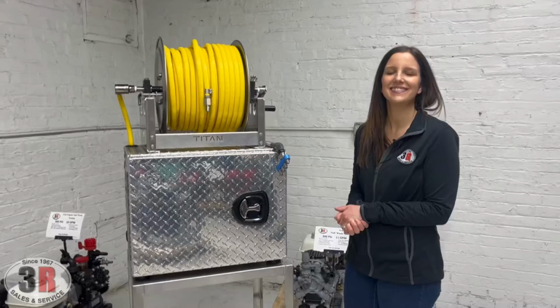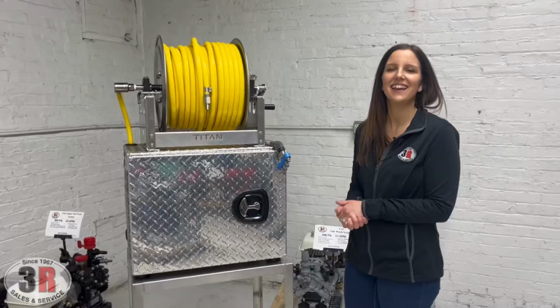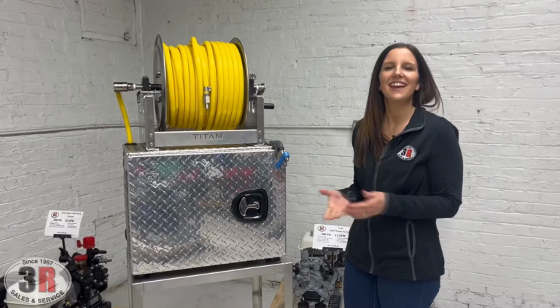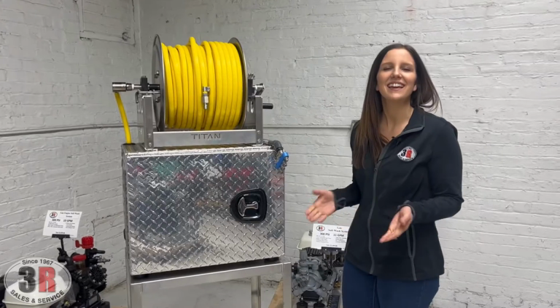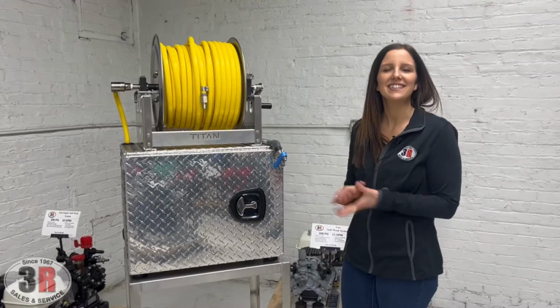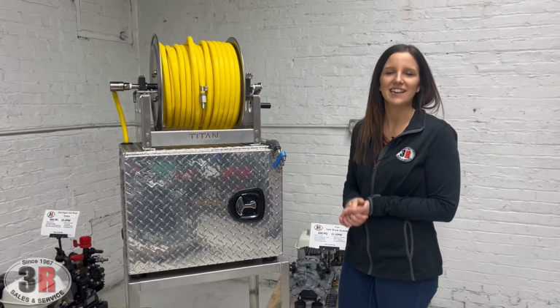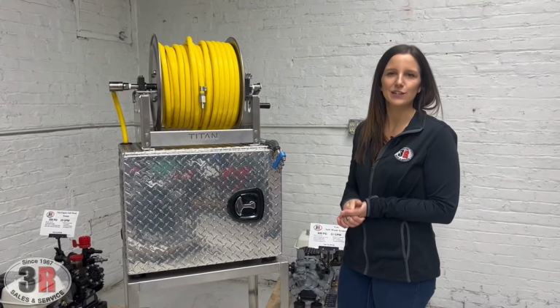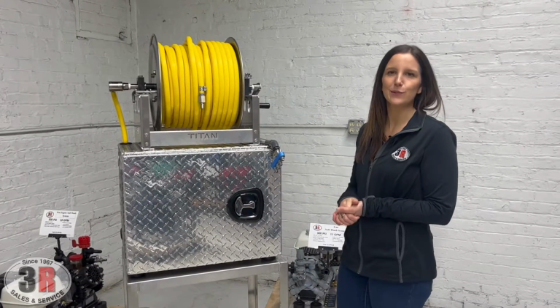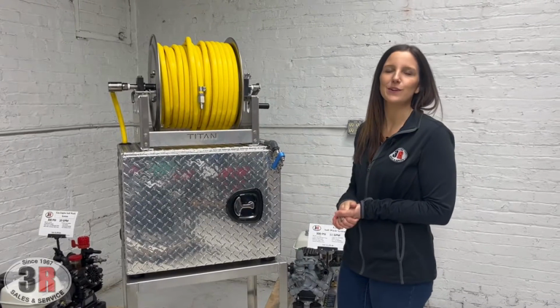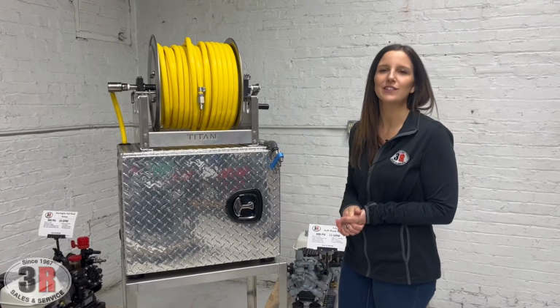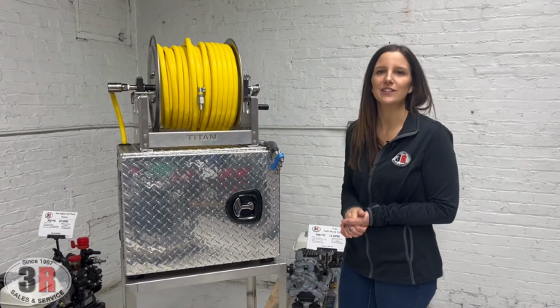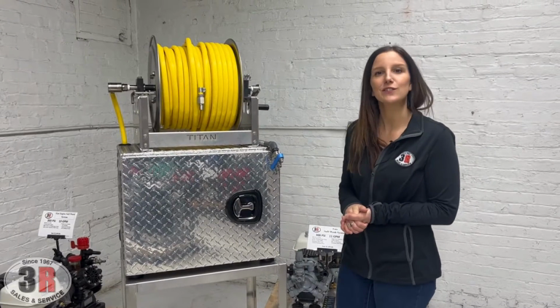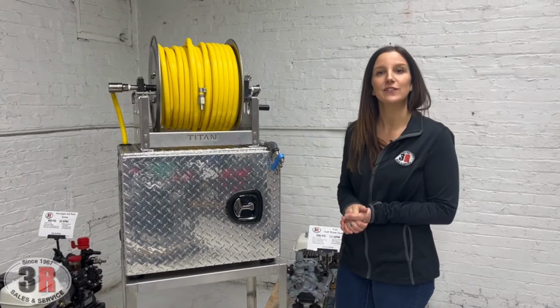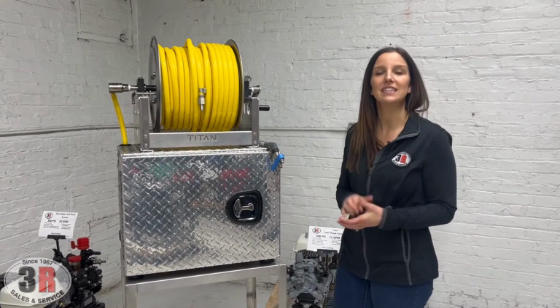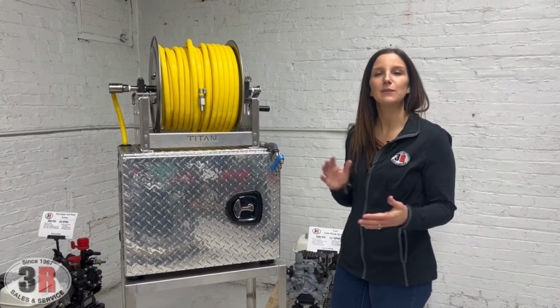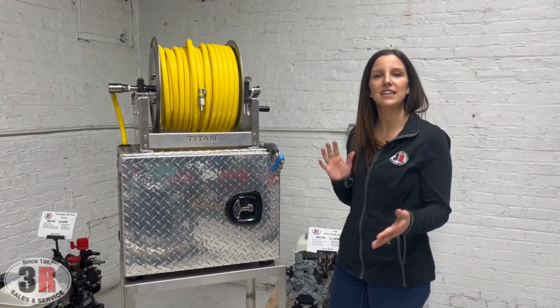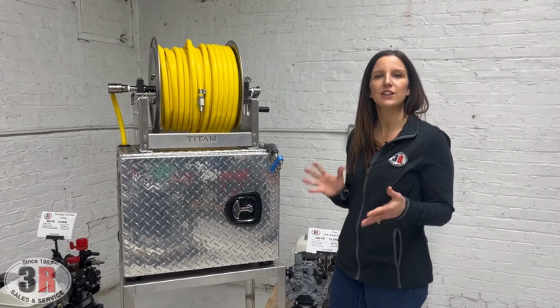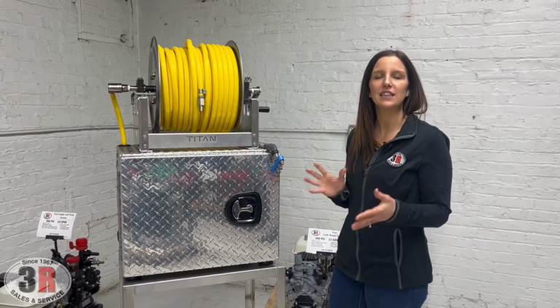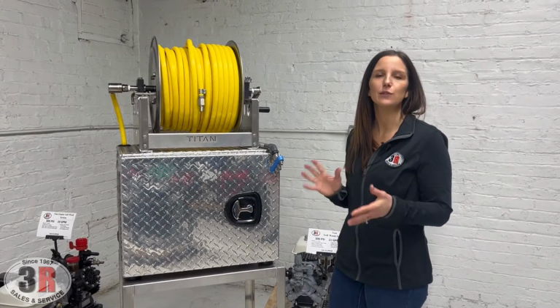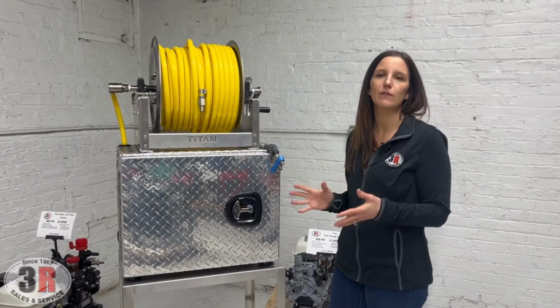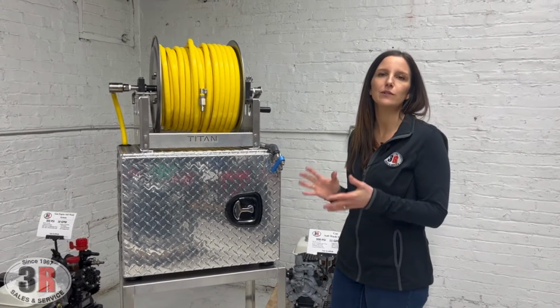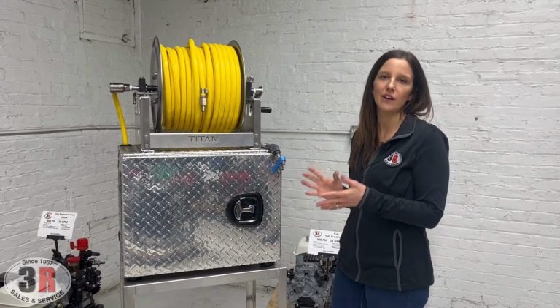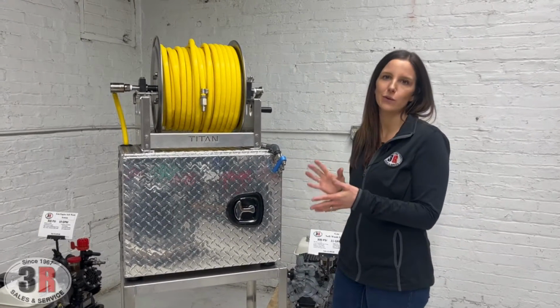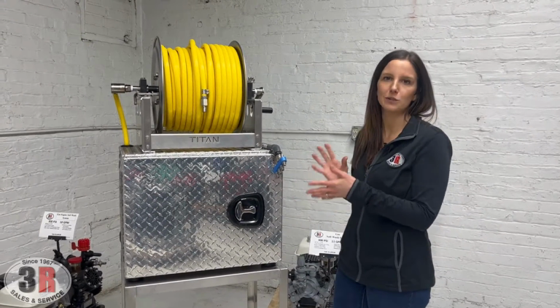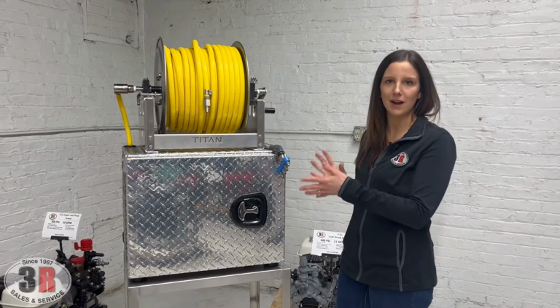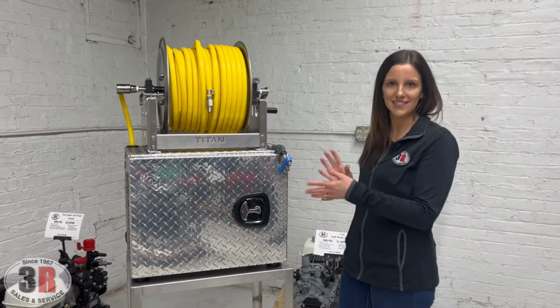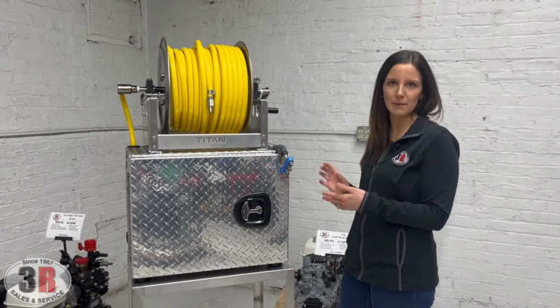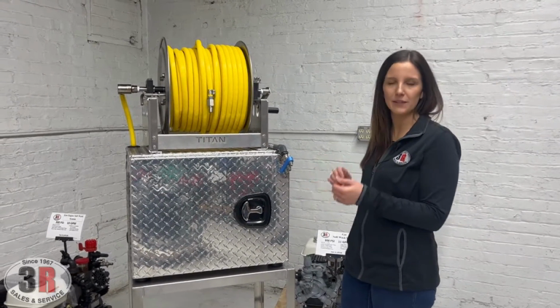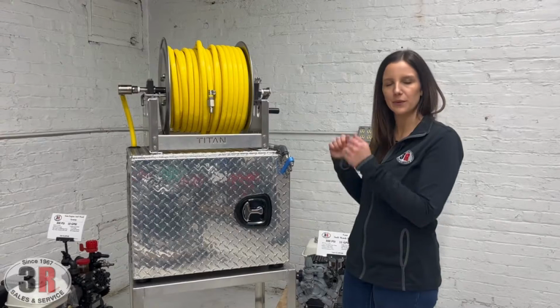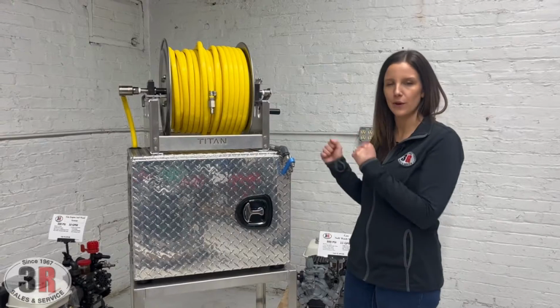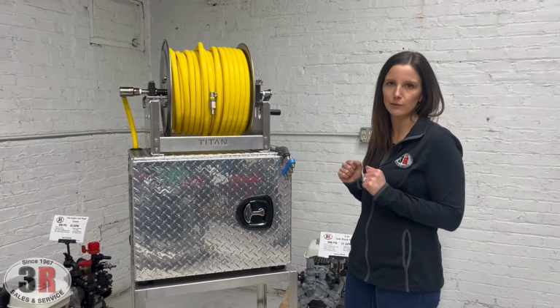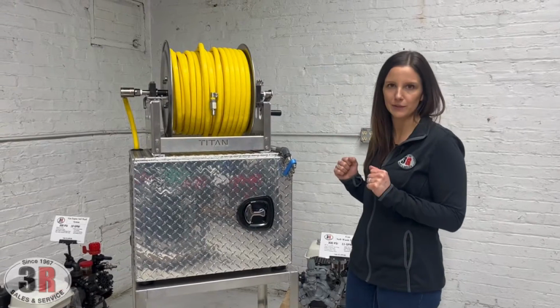Hey guys, it's Ashley with 3R Sales & Service. Today we're taking a look at the 12-volt soft wash box assembly with the hose reel.